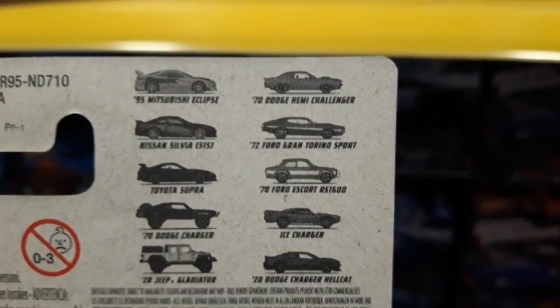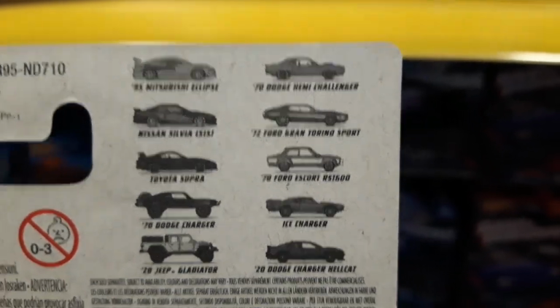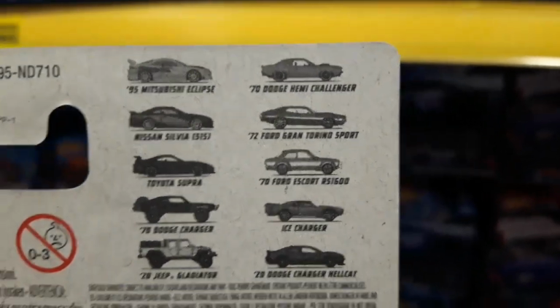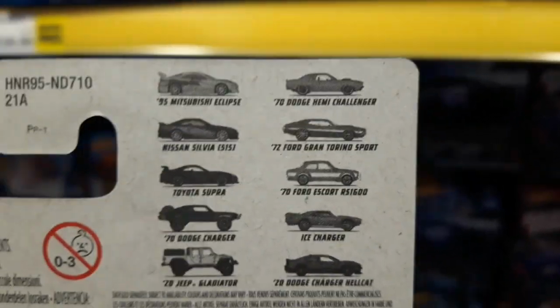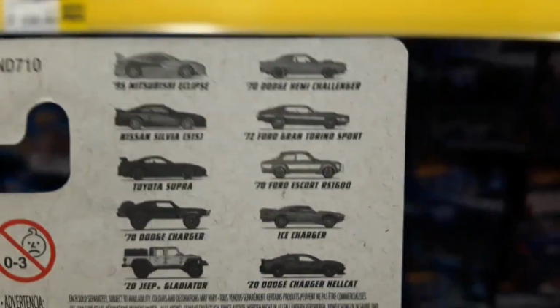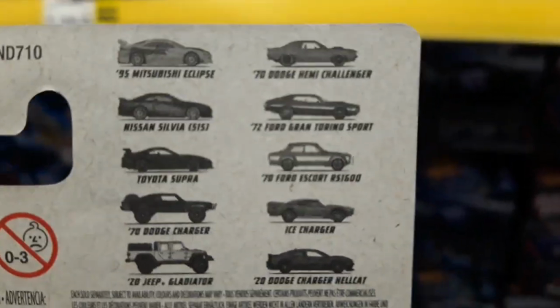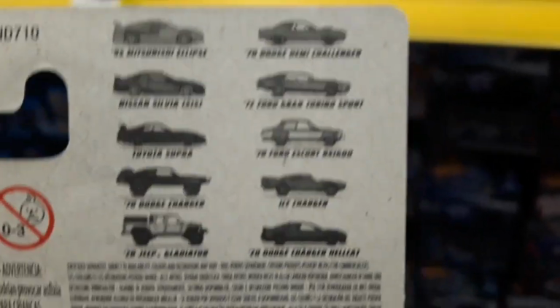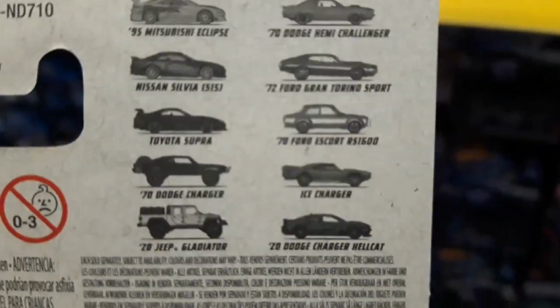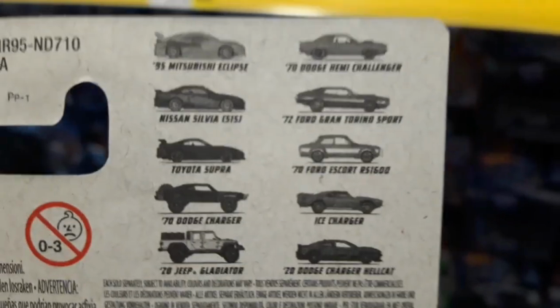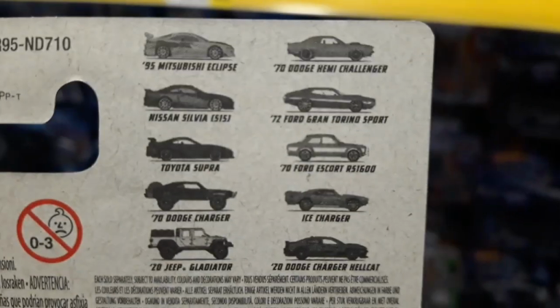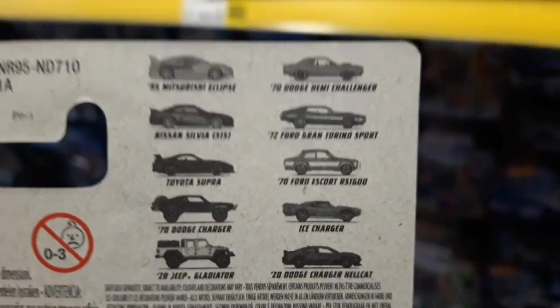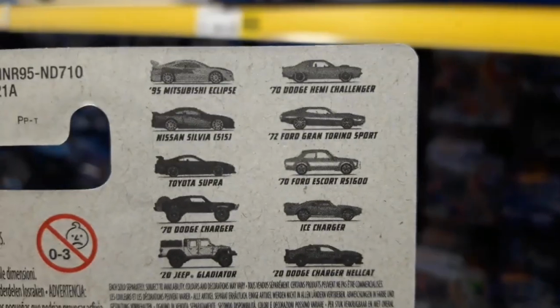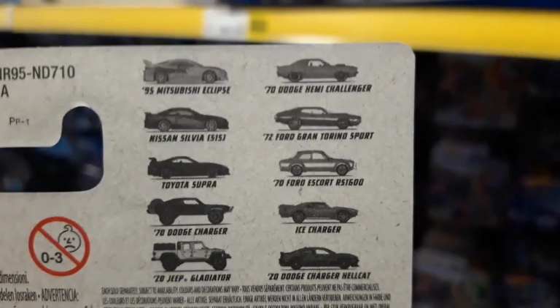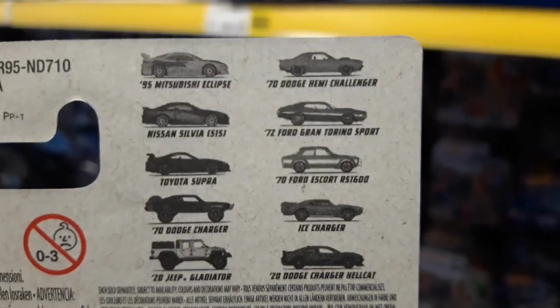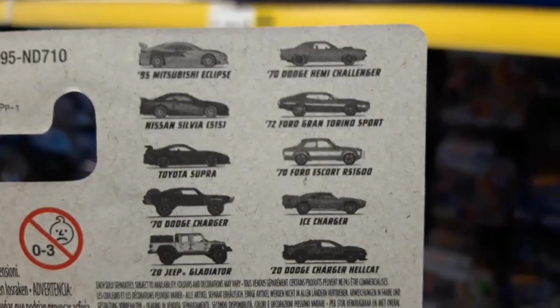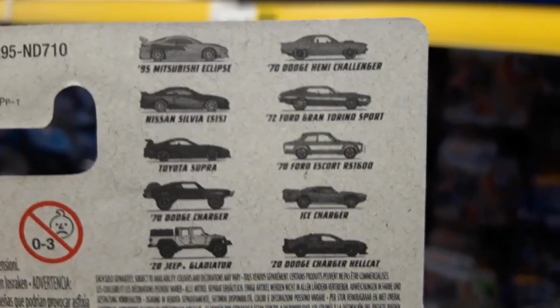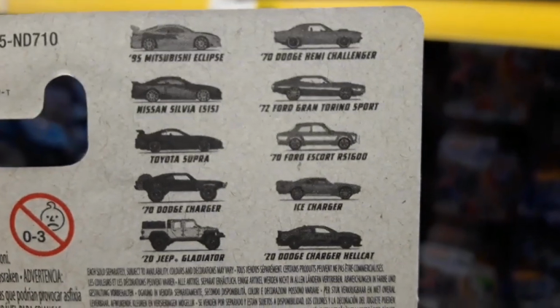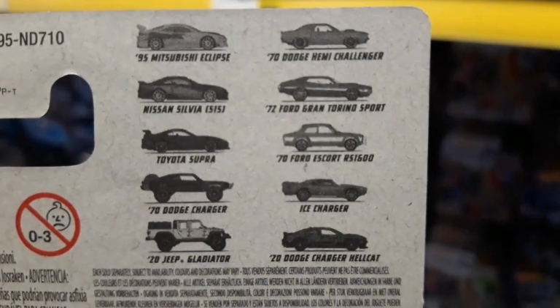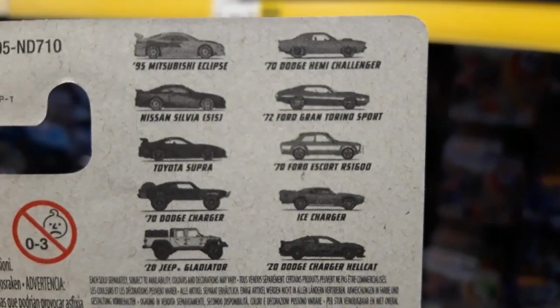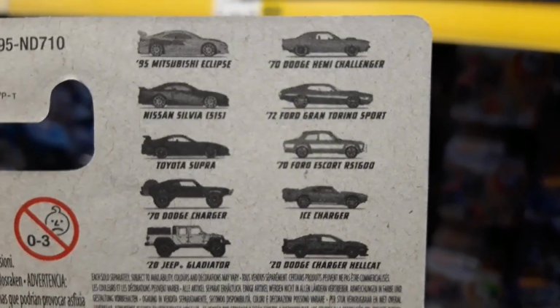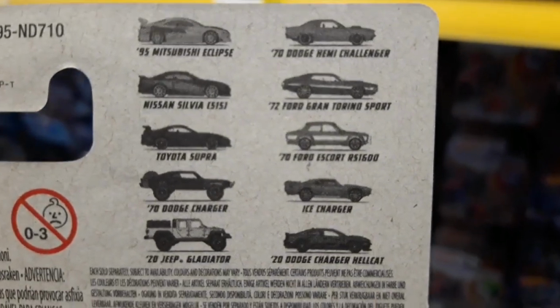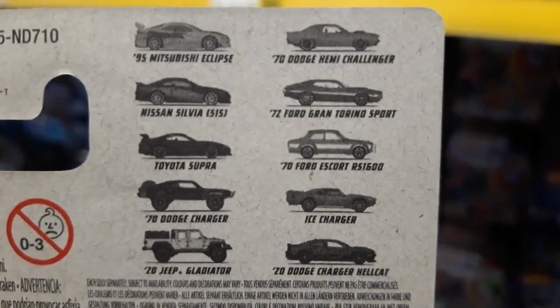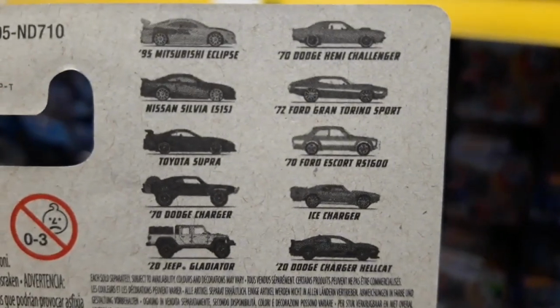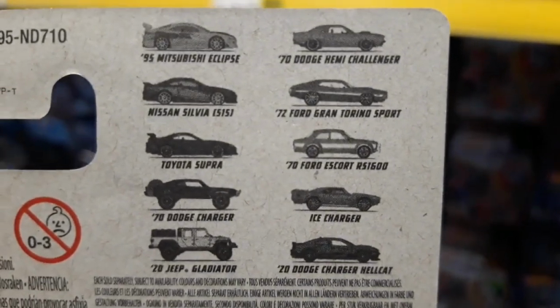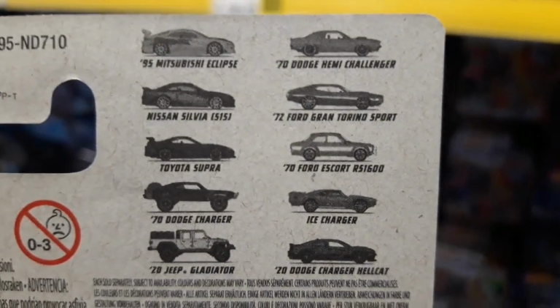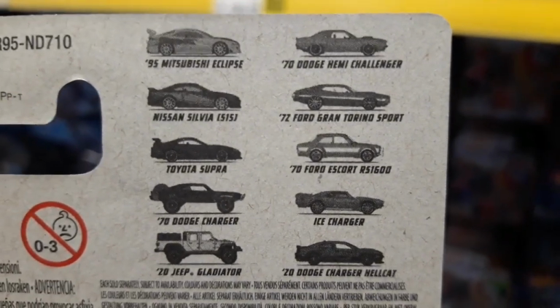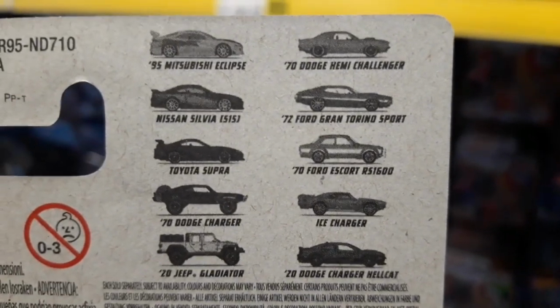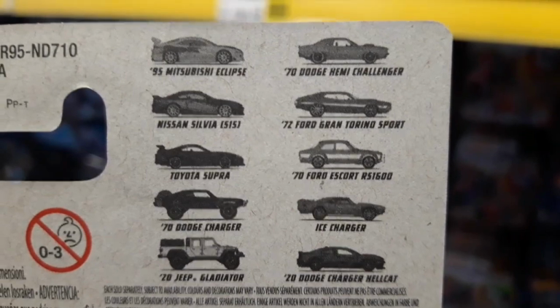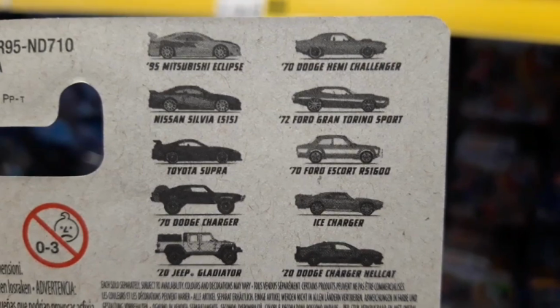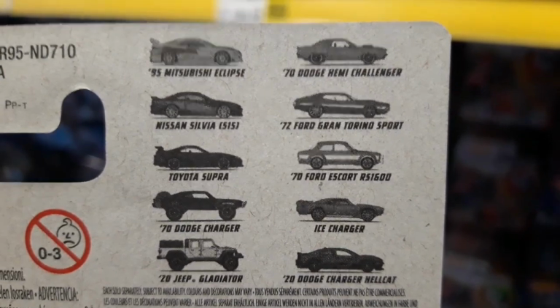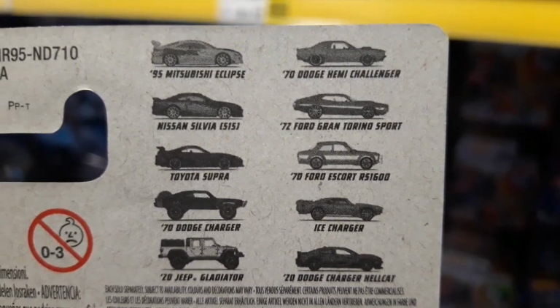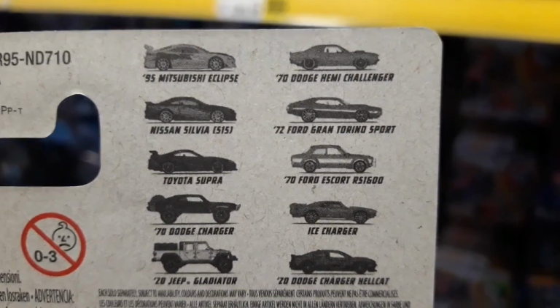We're missing the Escort, unsurprisingly, and another one — what else are we missing? Can't tell.